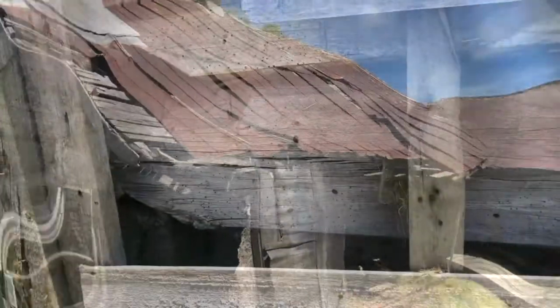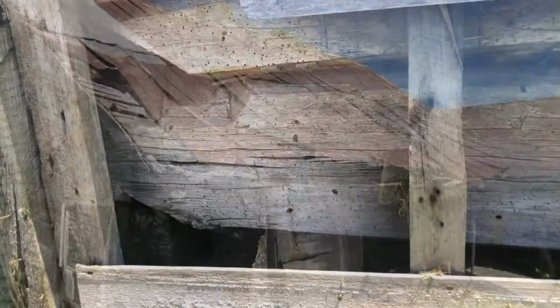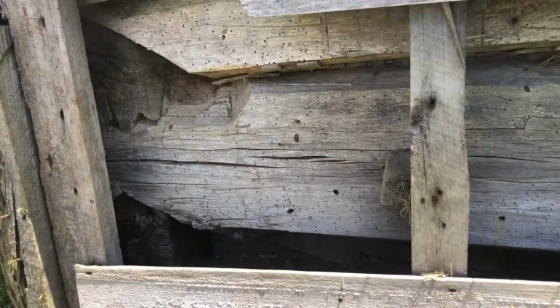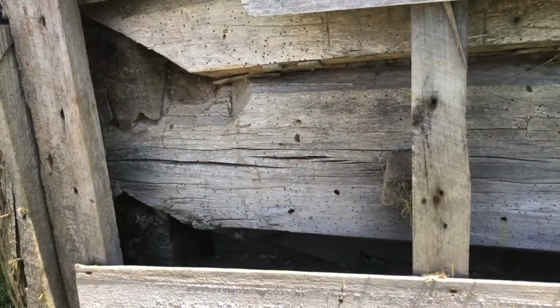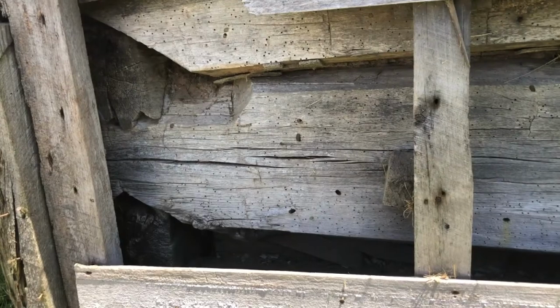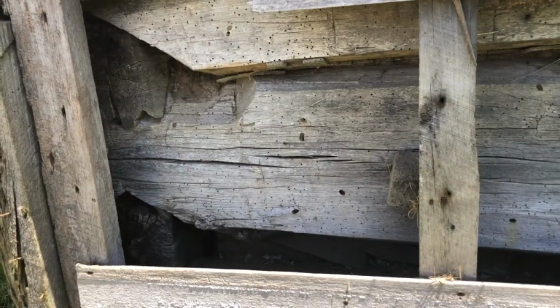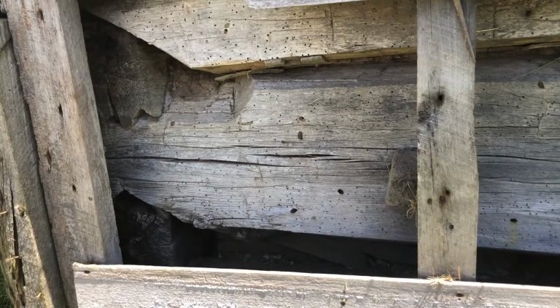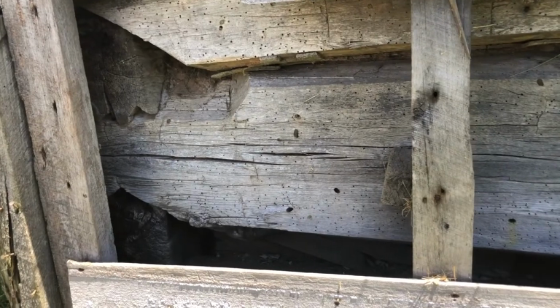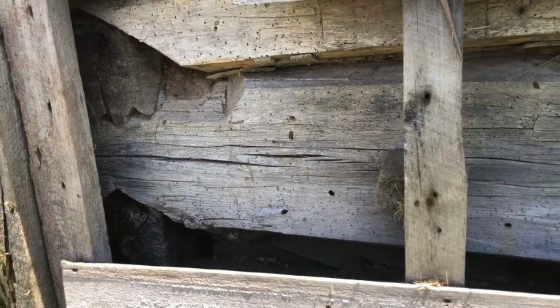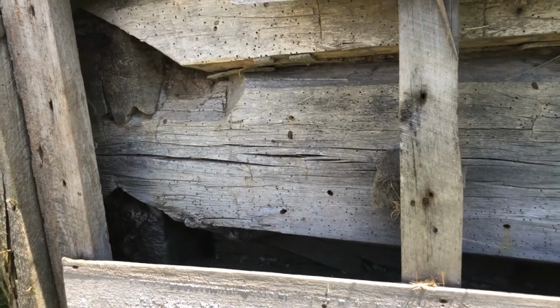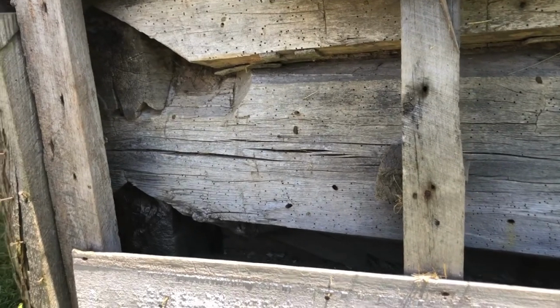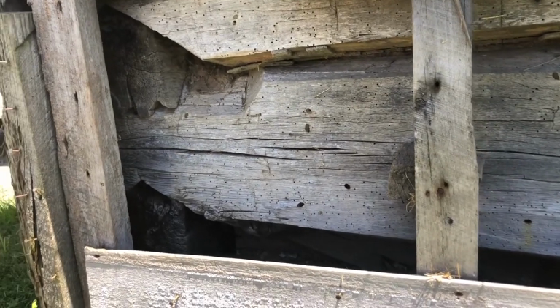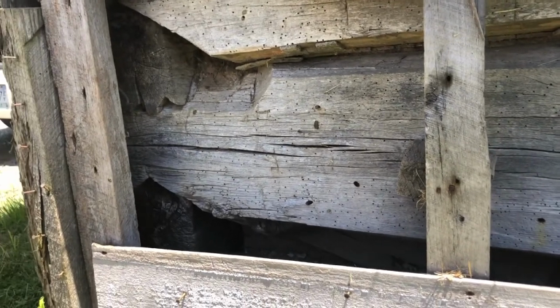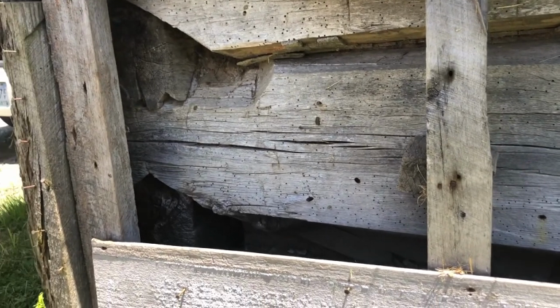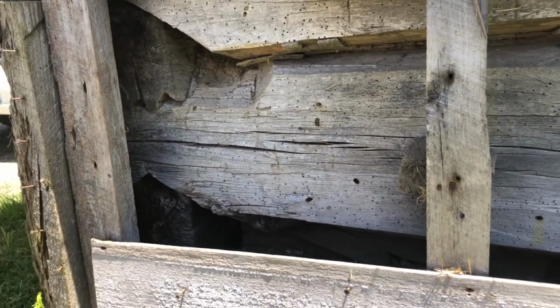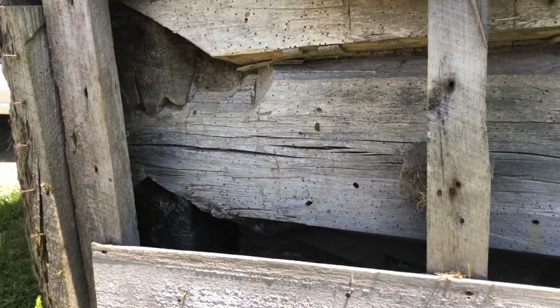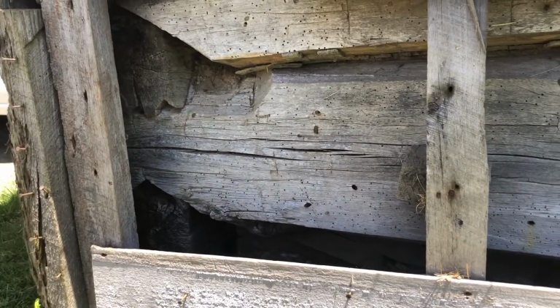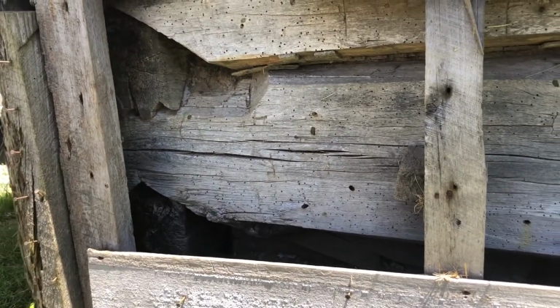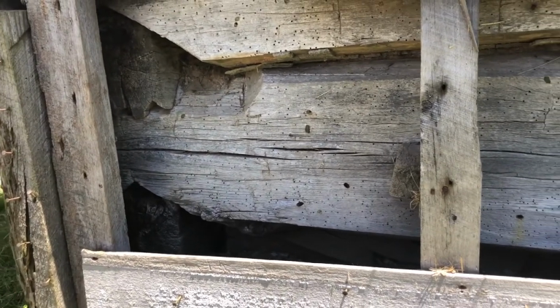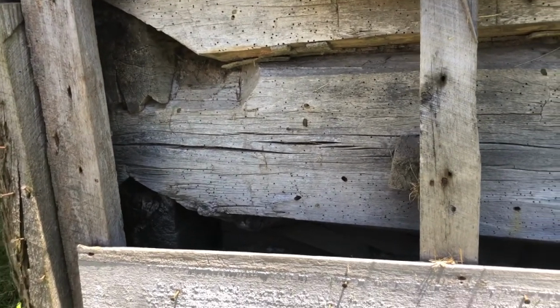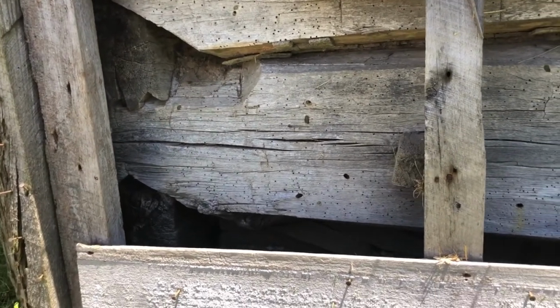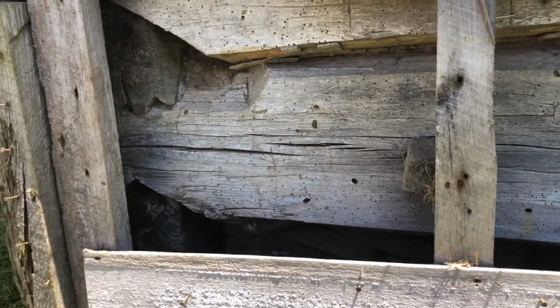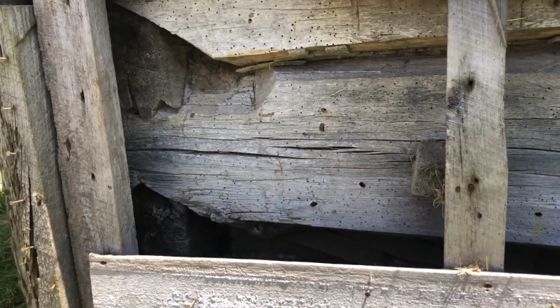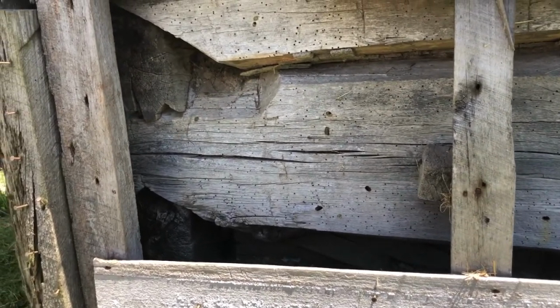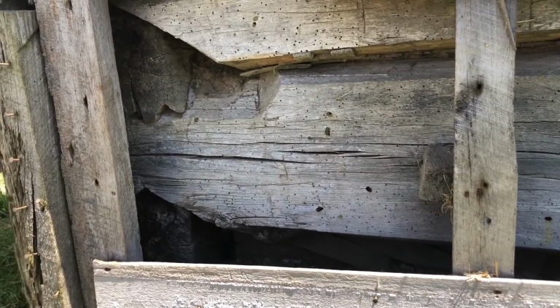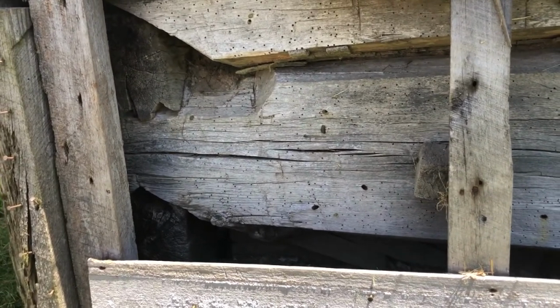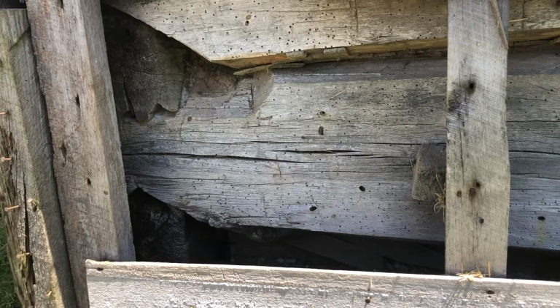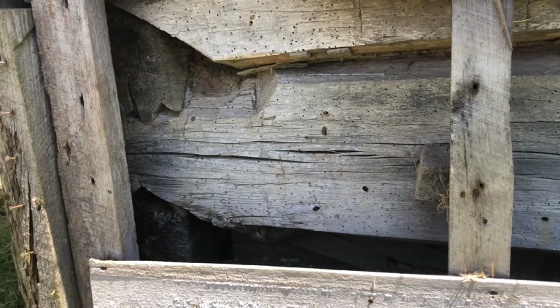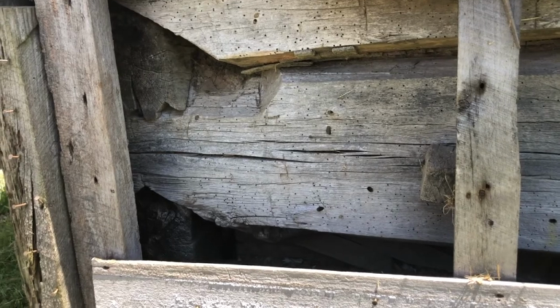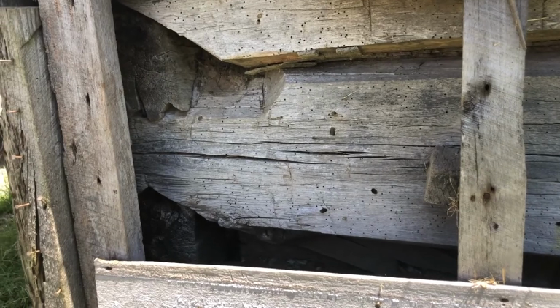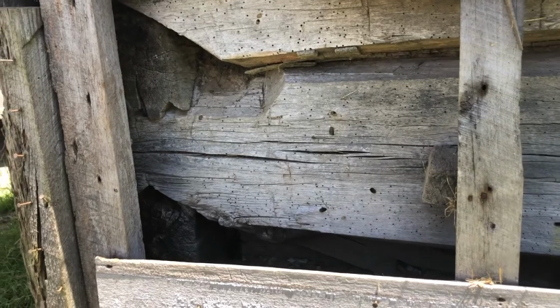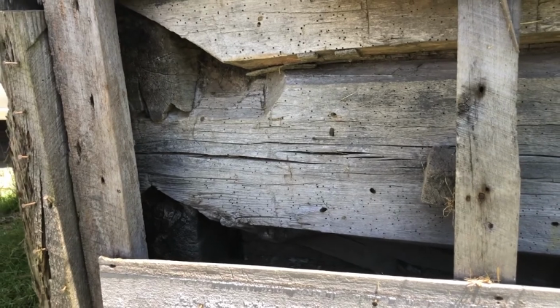What you're looking at here is how they dovetail the logs together to hold the wall straight on the line.